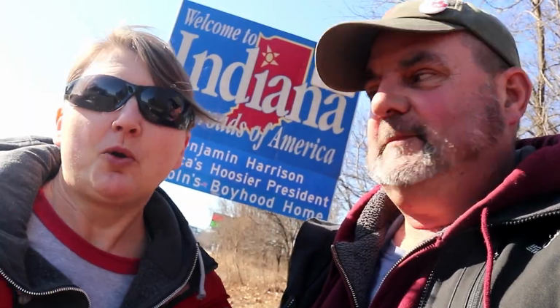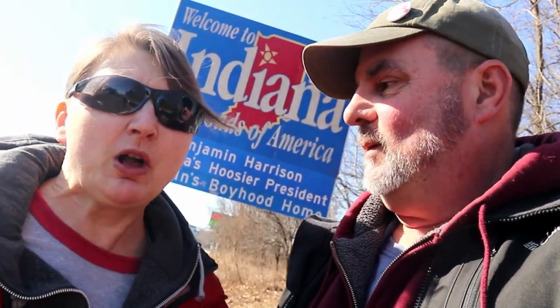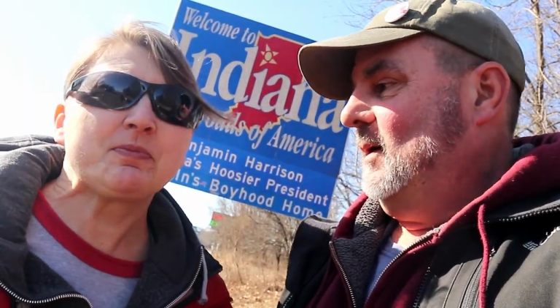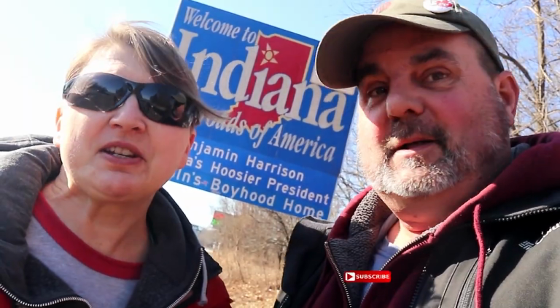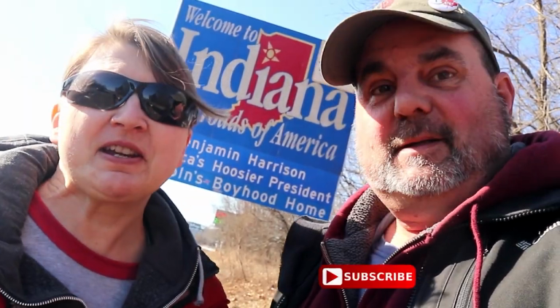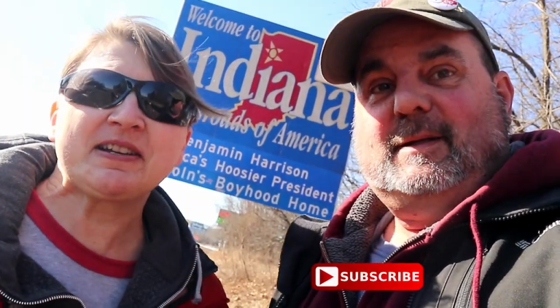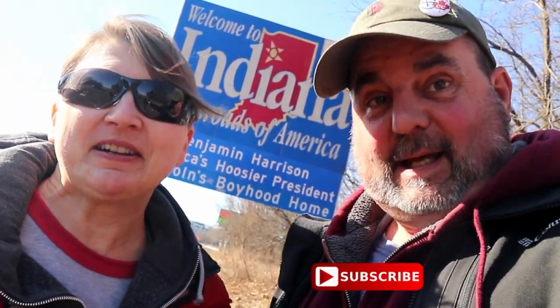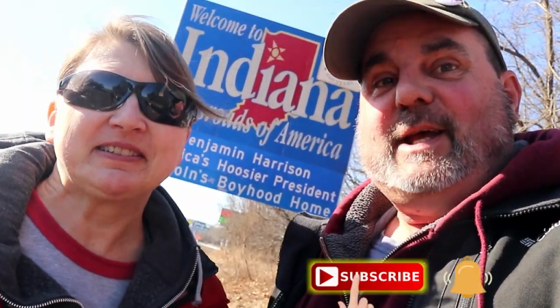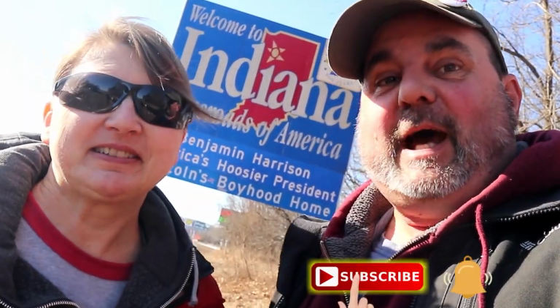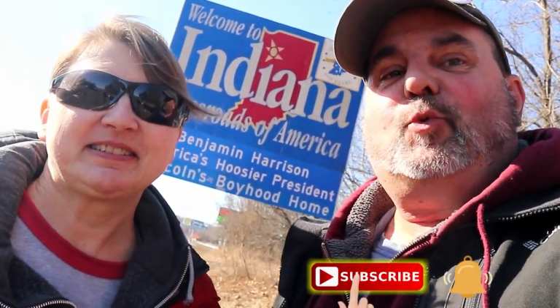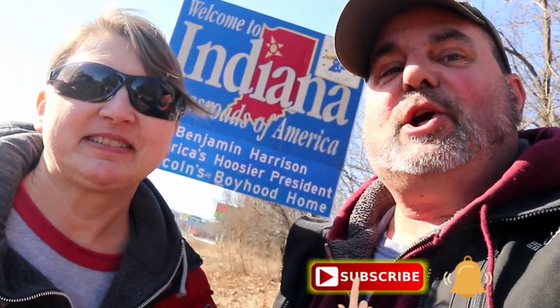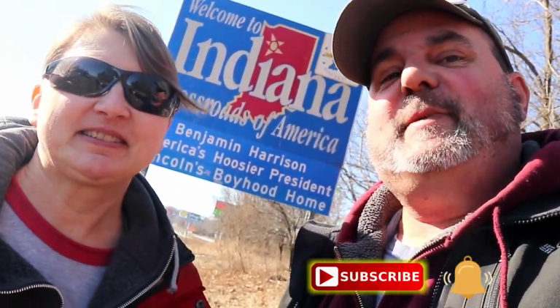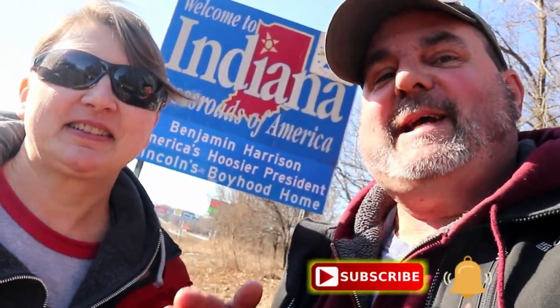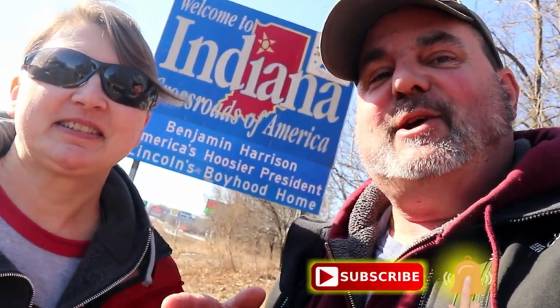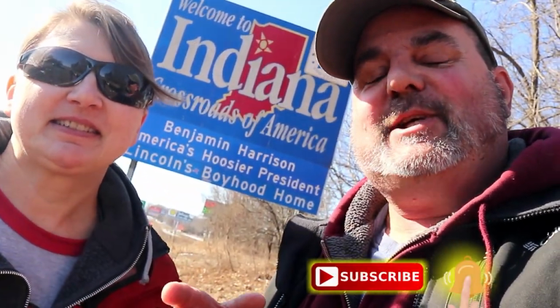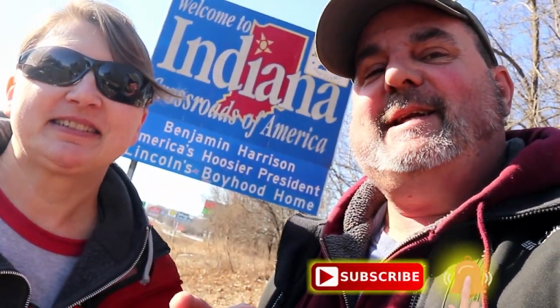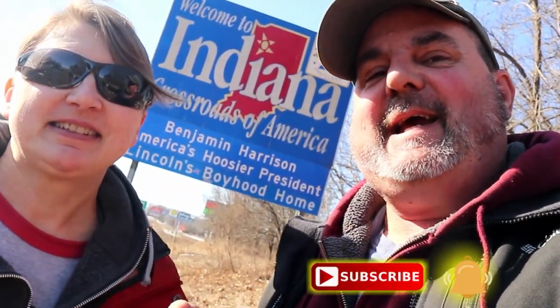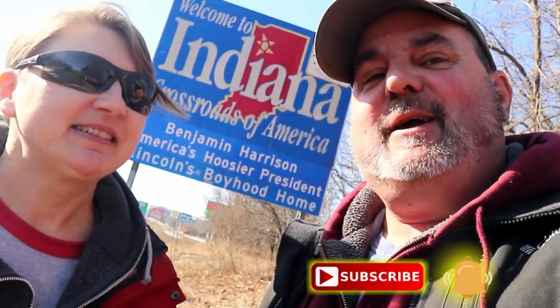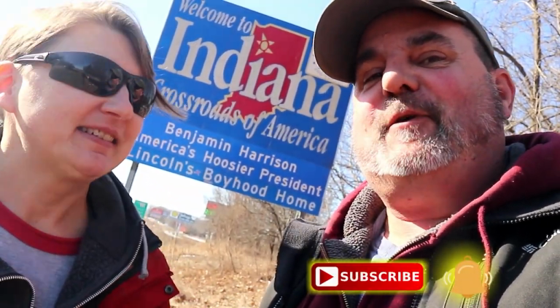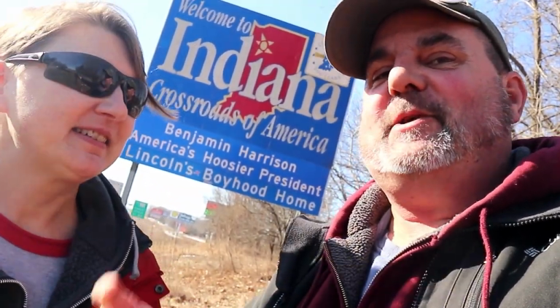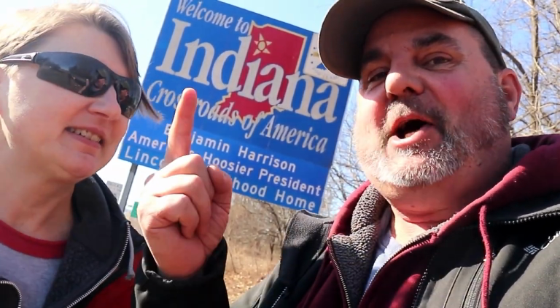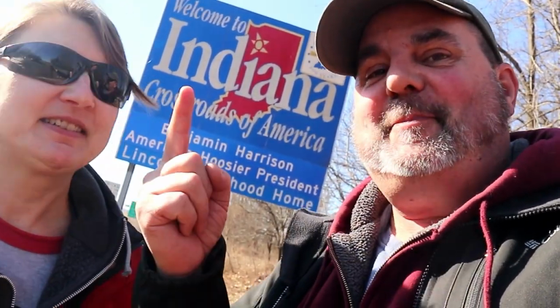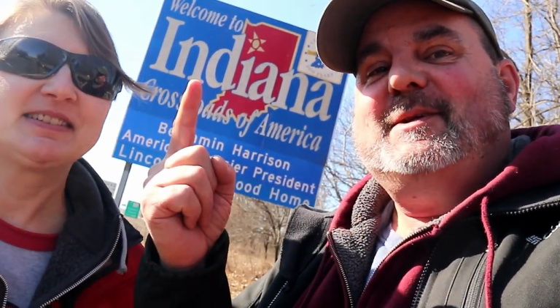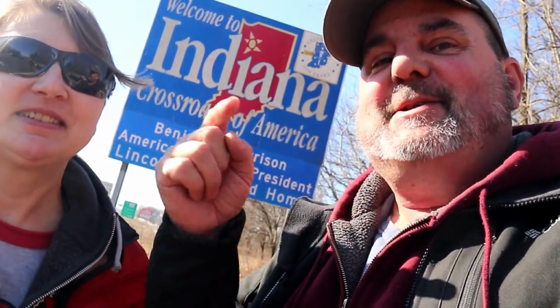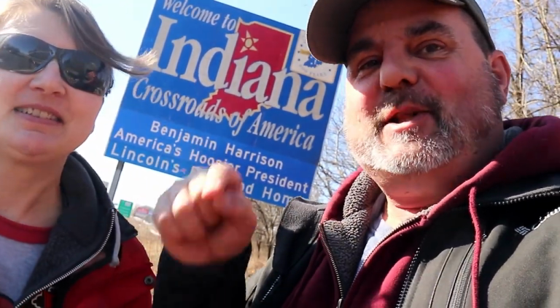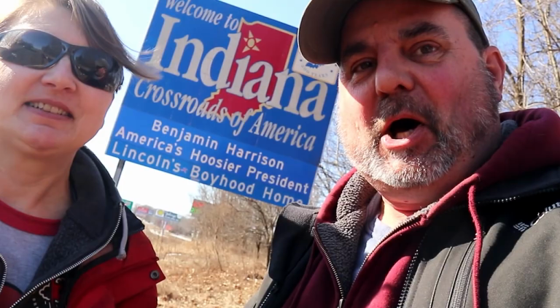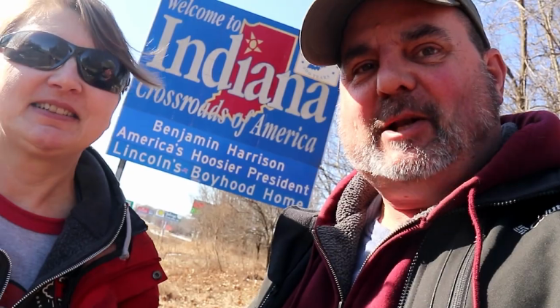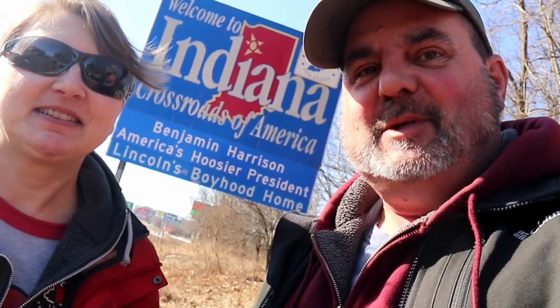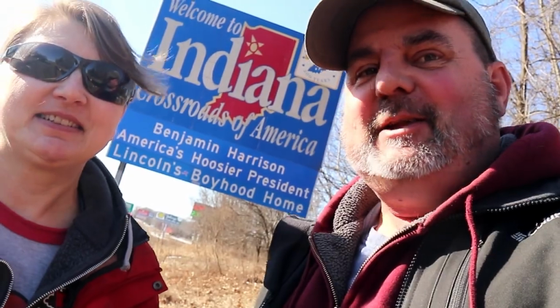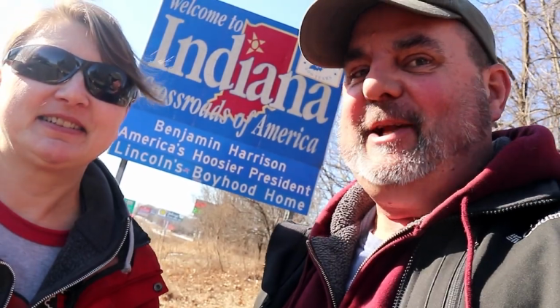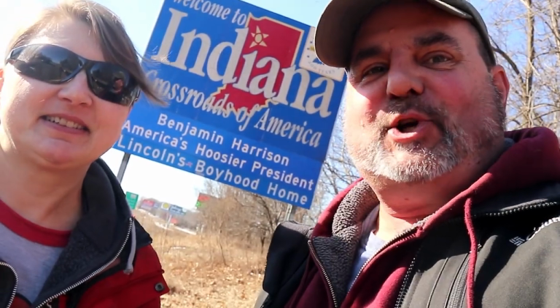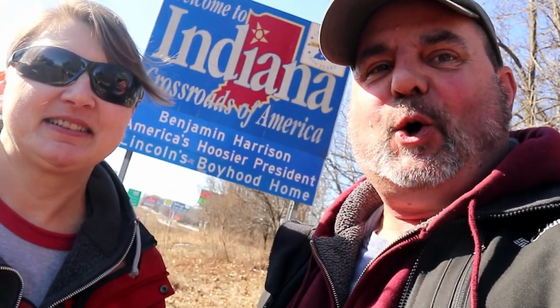Welcome to Indiana! We're going to be caching Indiana from the top to the bottom. Let's go.